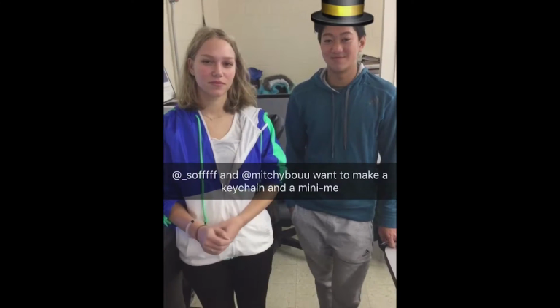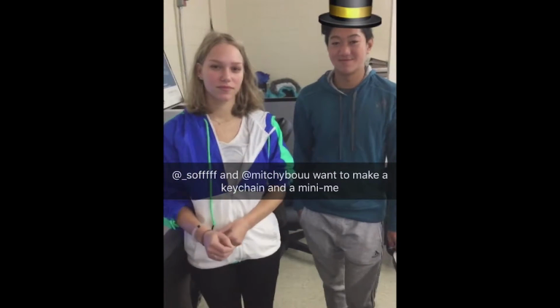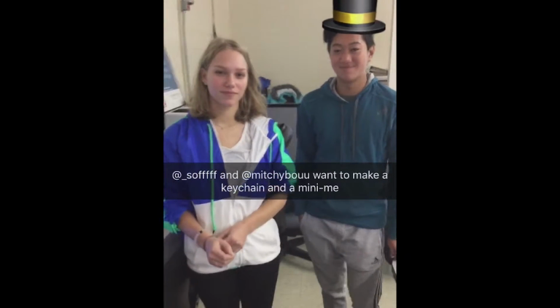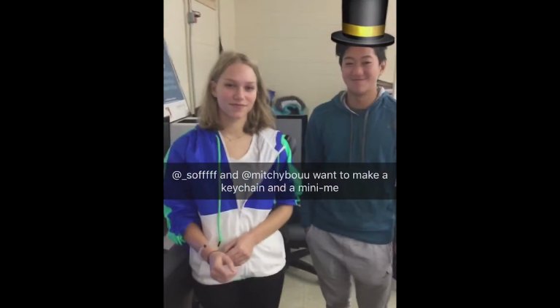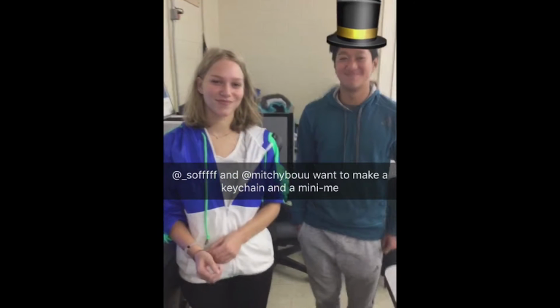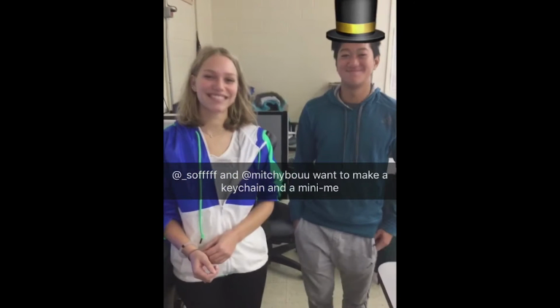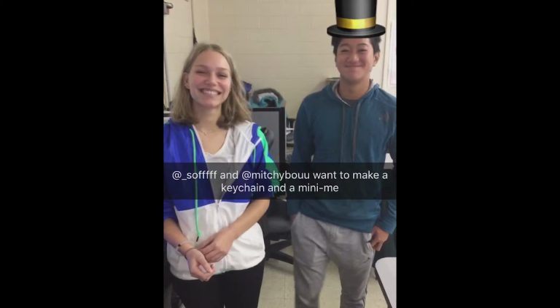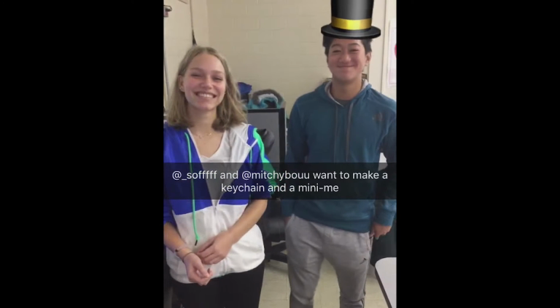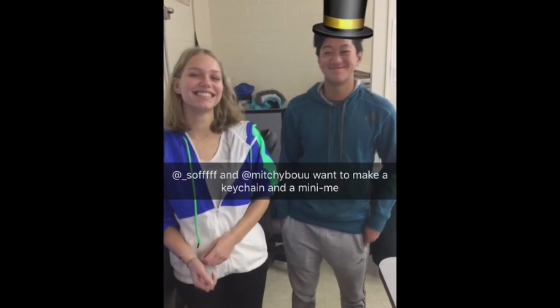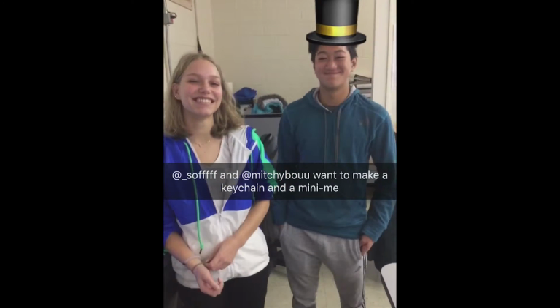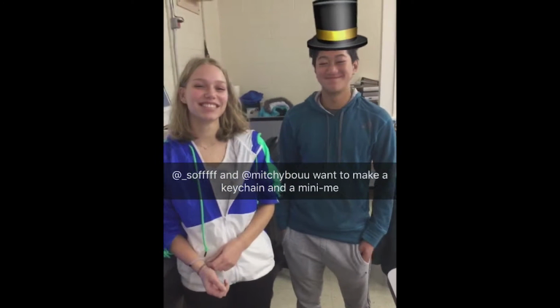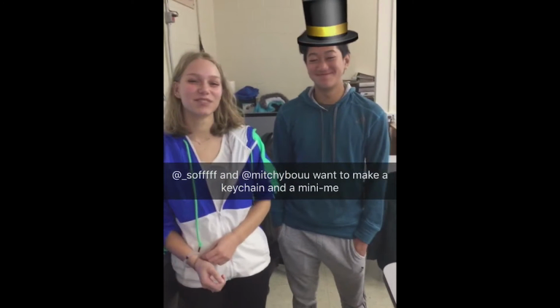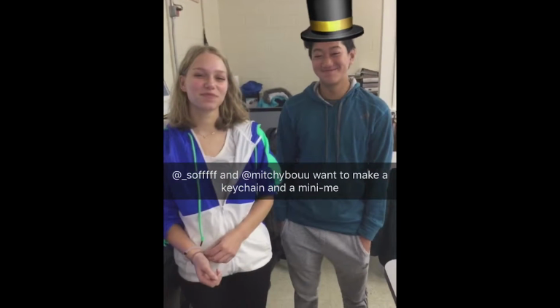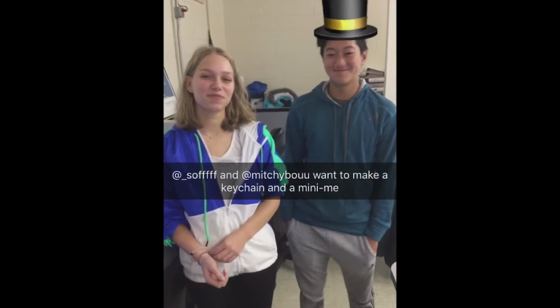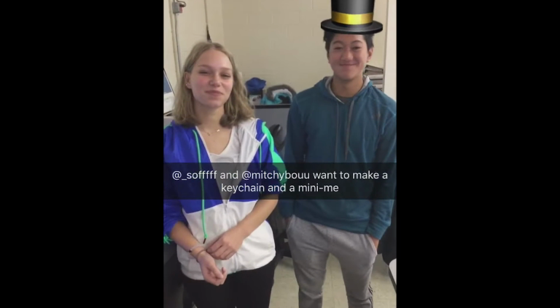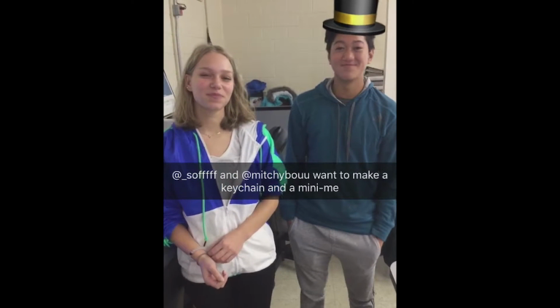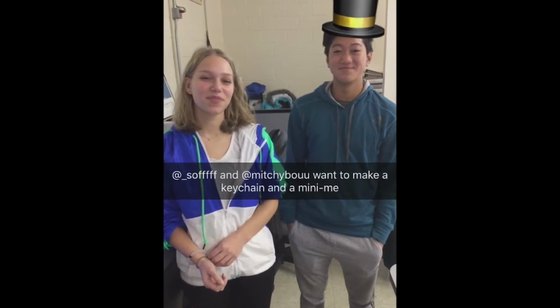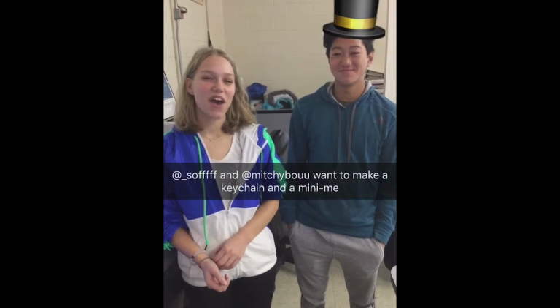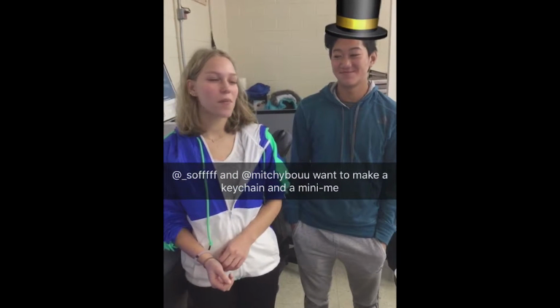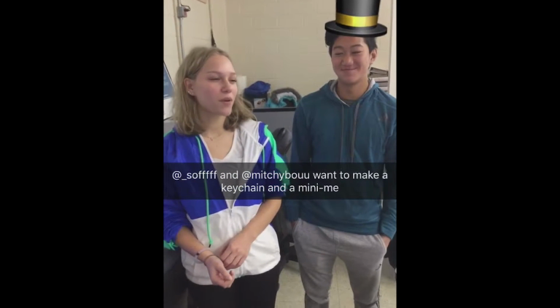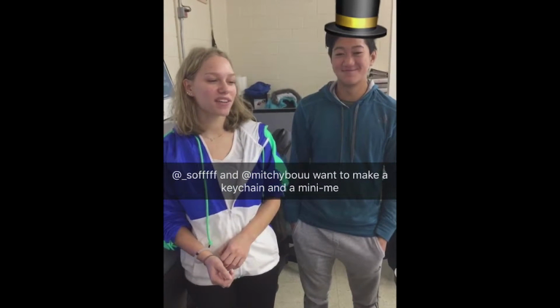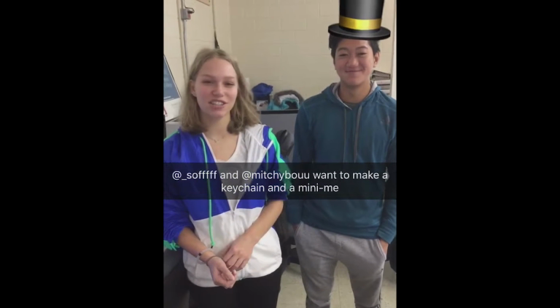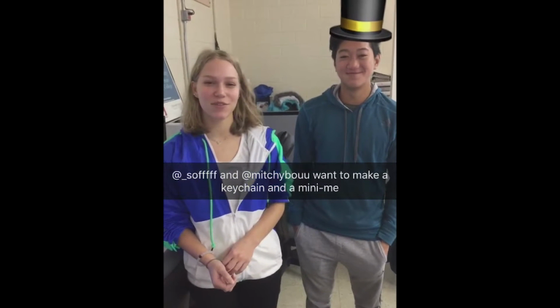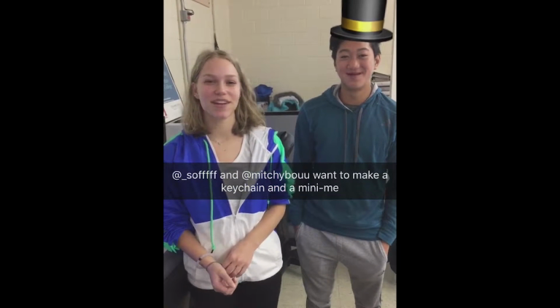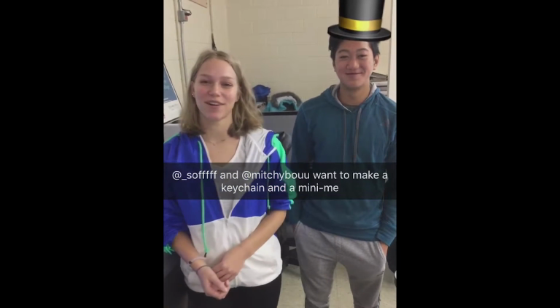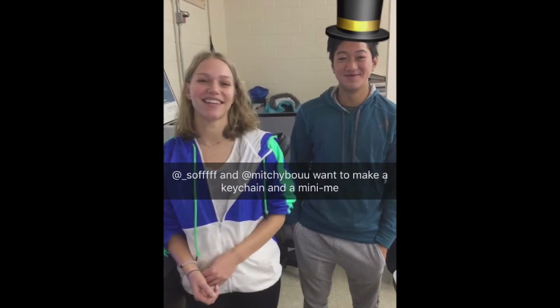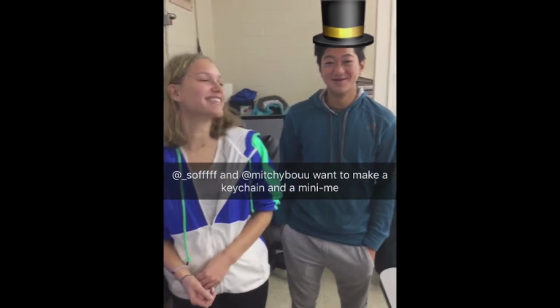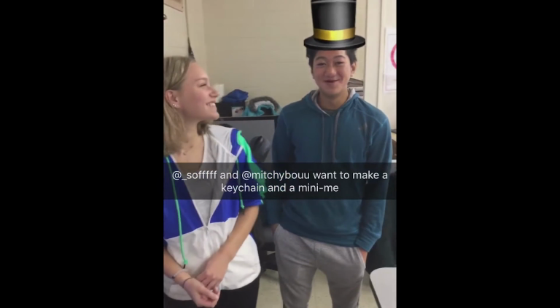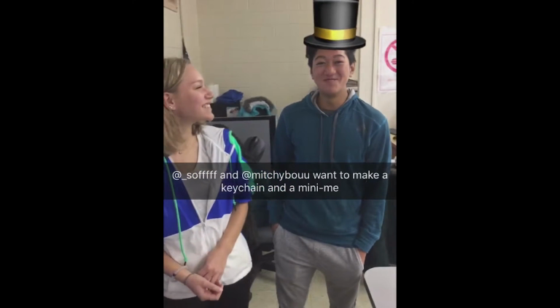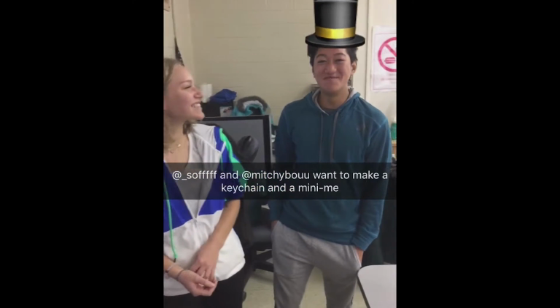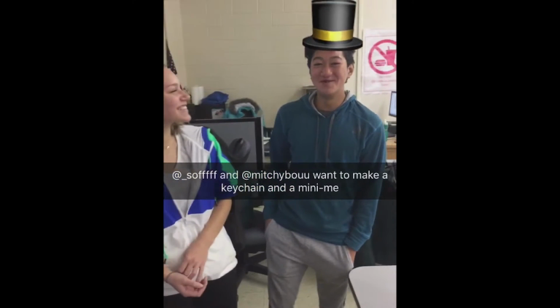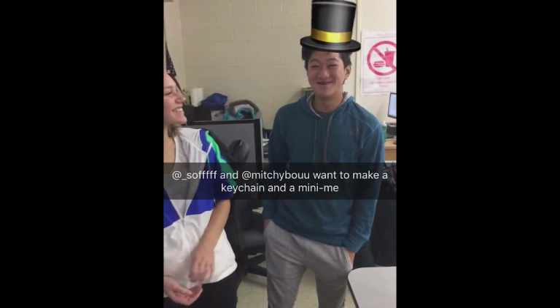All right, so I'm here with Sophia and Mitchell. What would you guys like to make with this 3D printer? I want to make a keychain with my name on it. I want to make a mini-me.